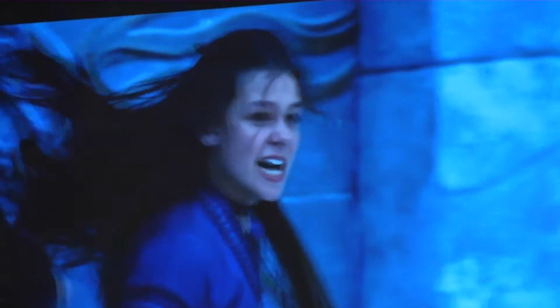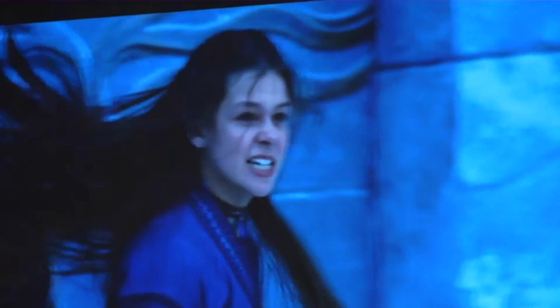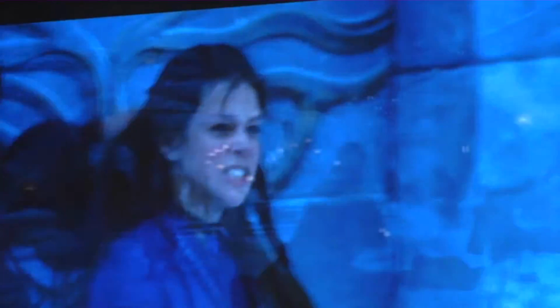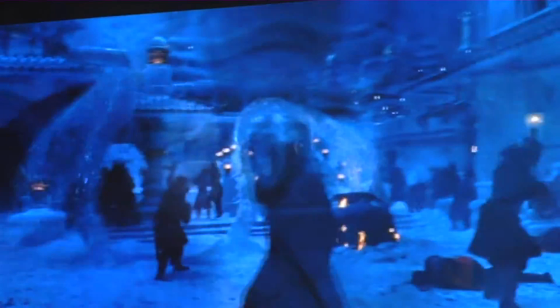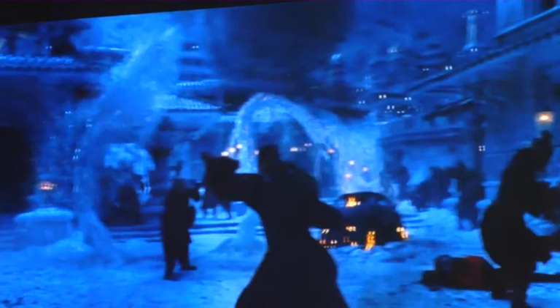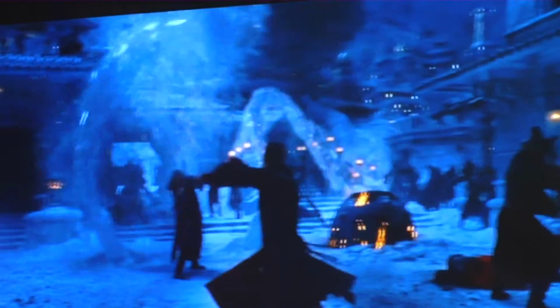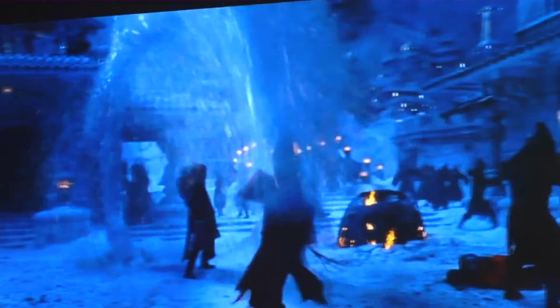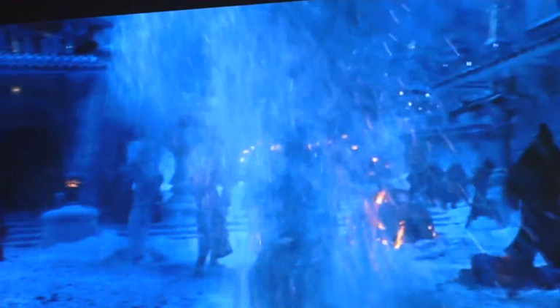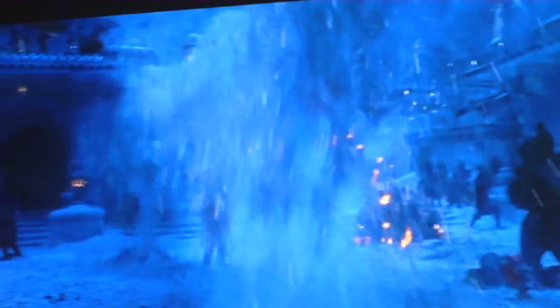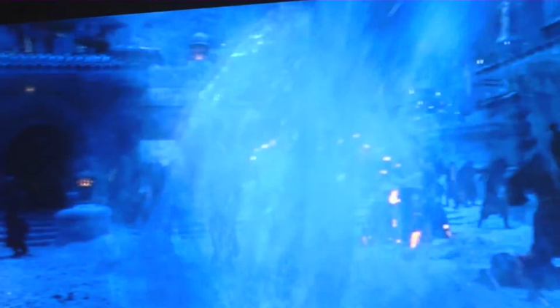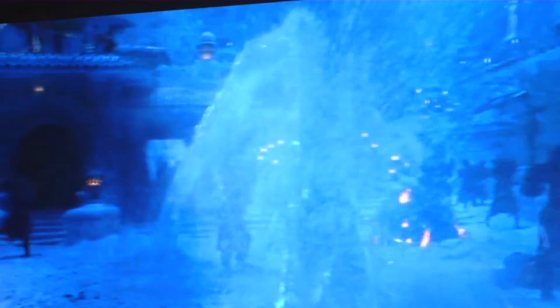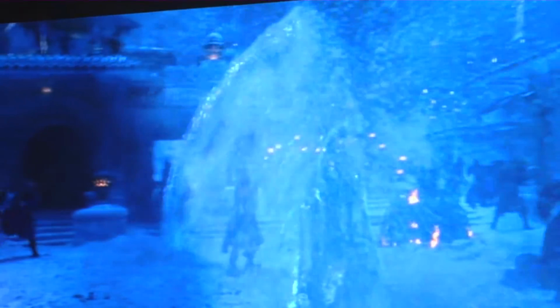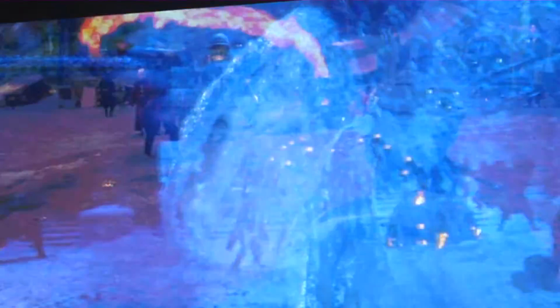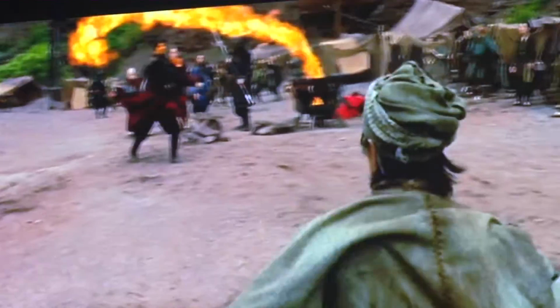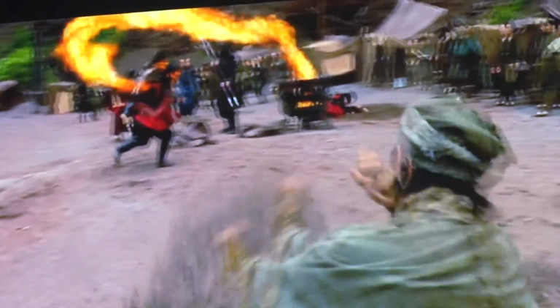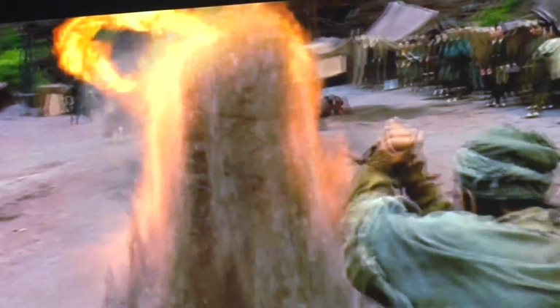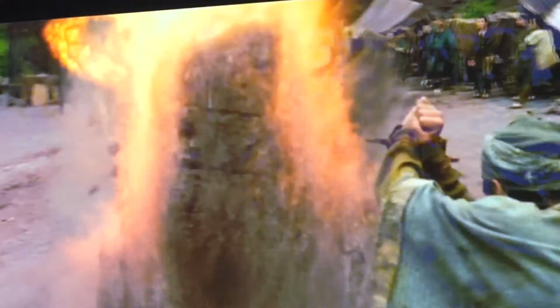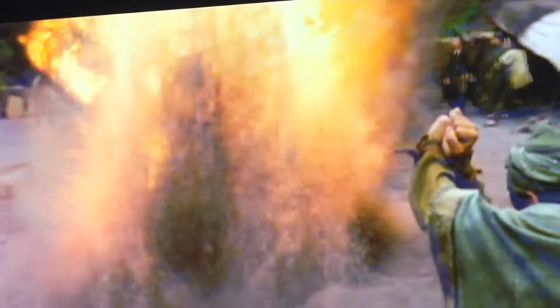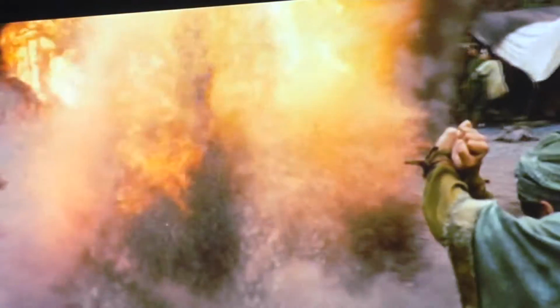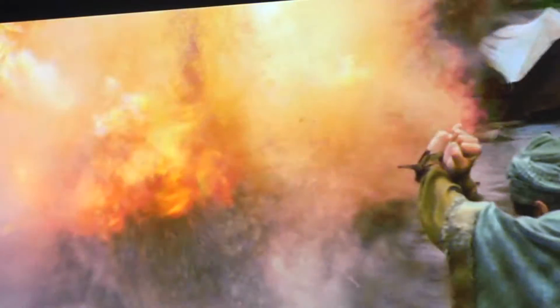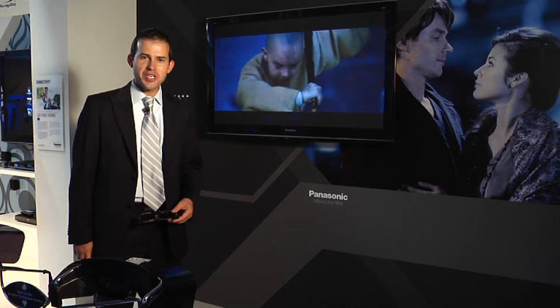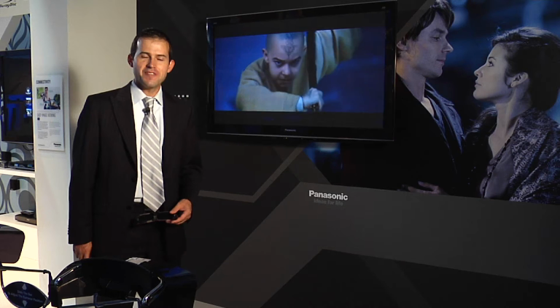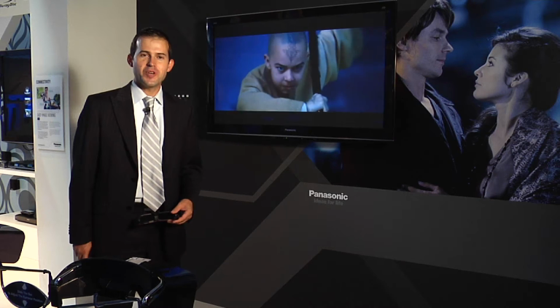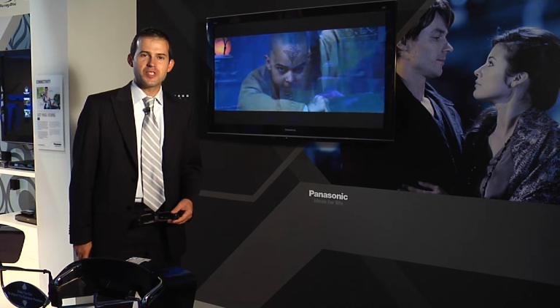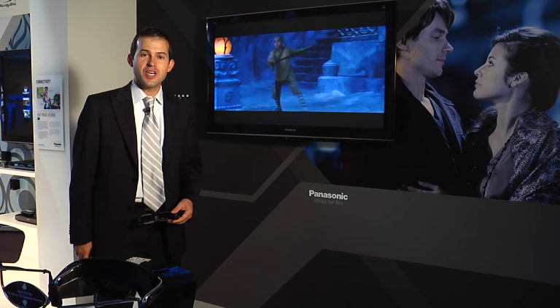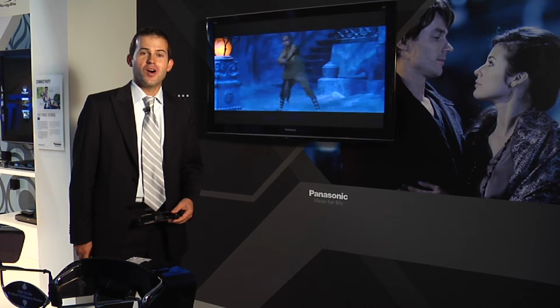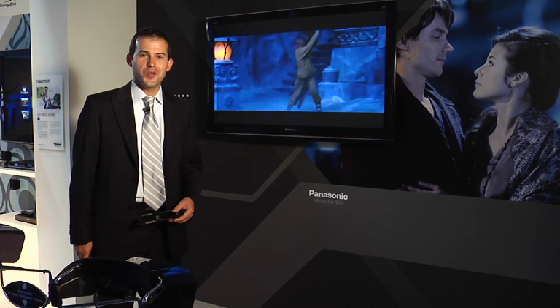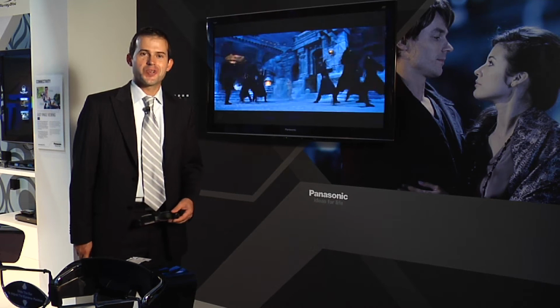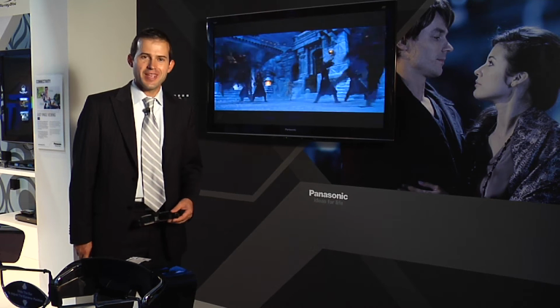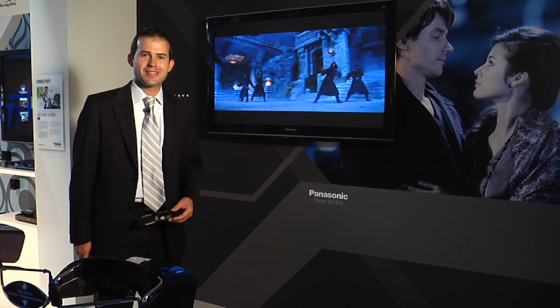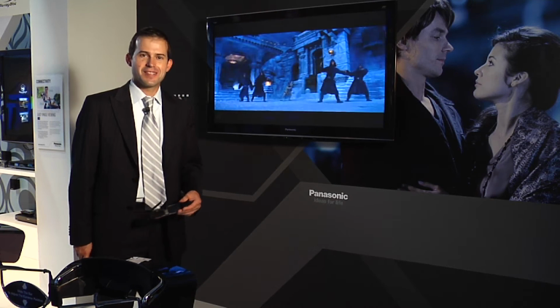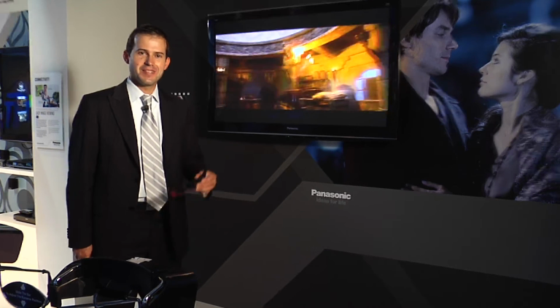And that's the breaking news at IFA 2010: 3D VOD on your connected TV.